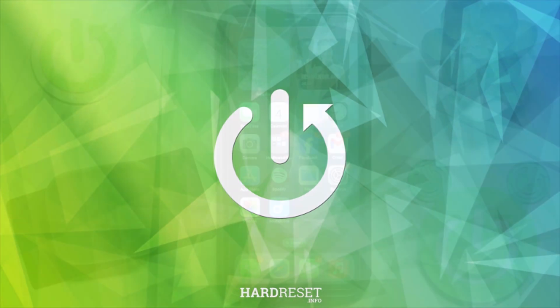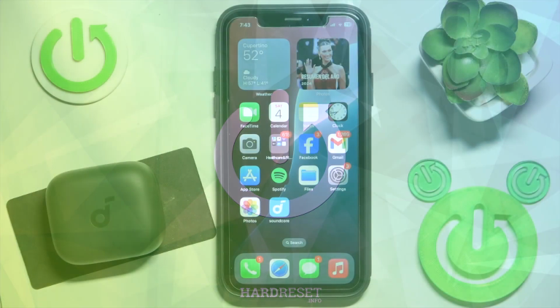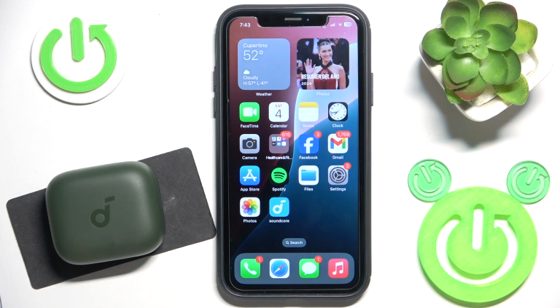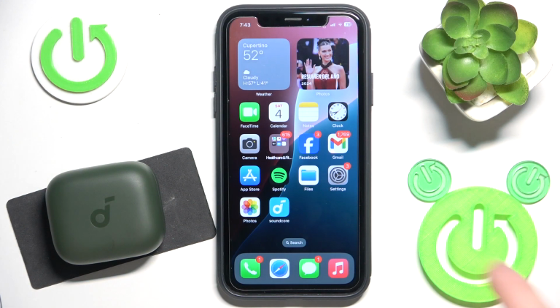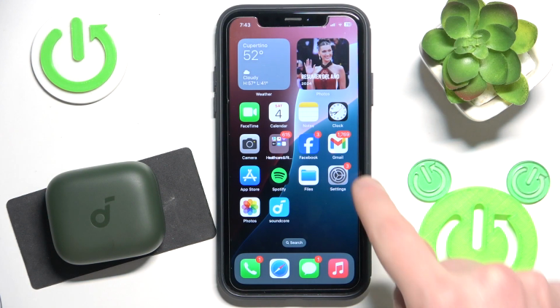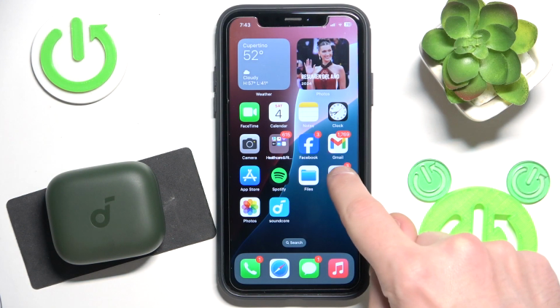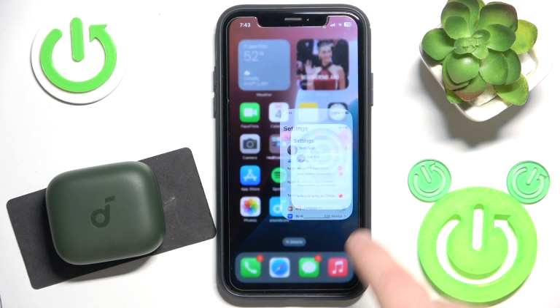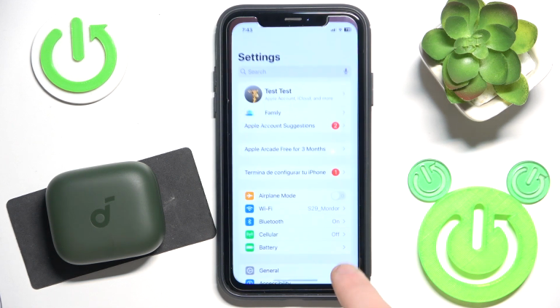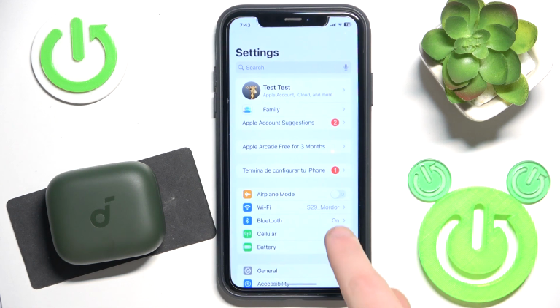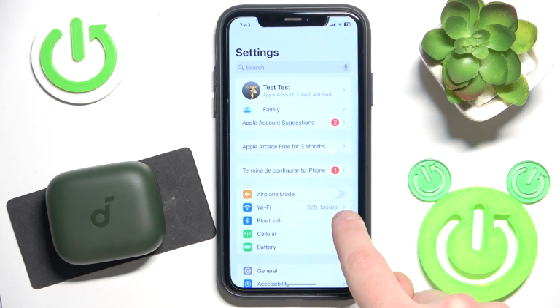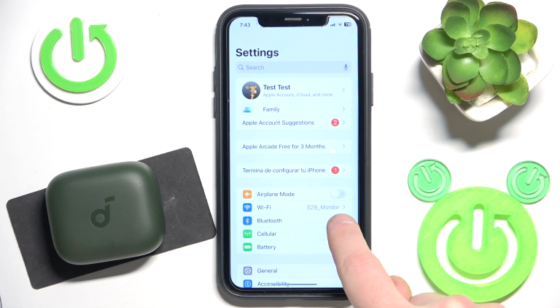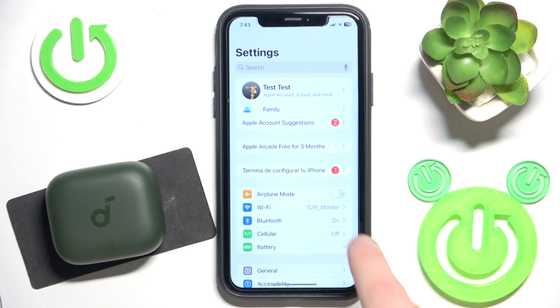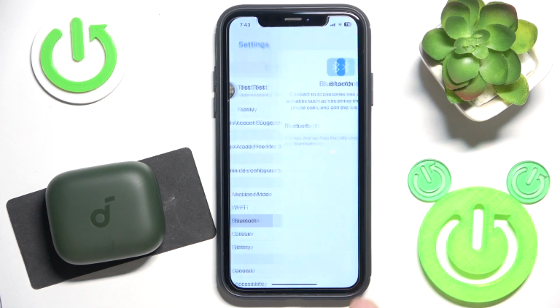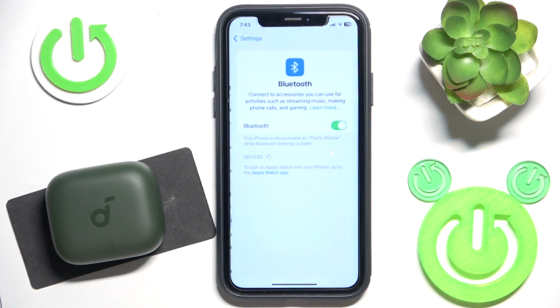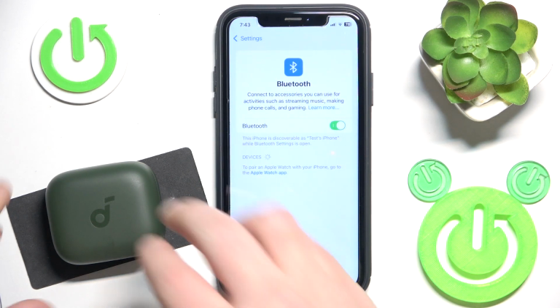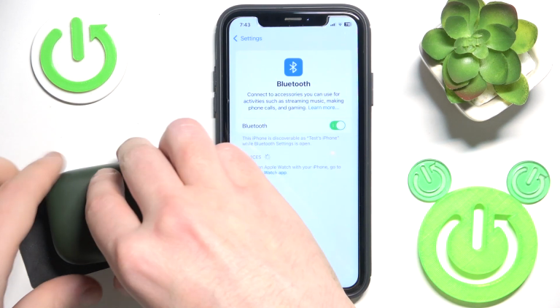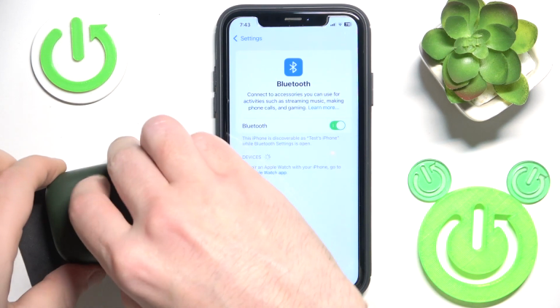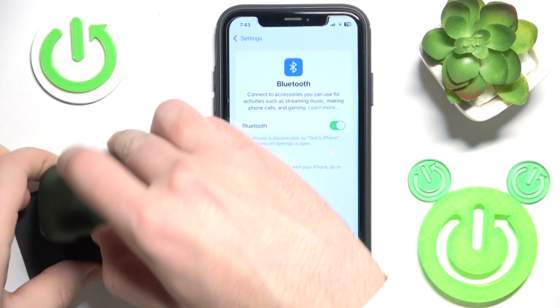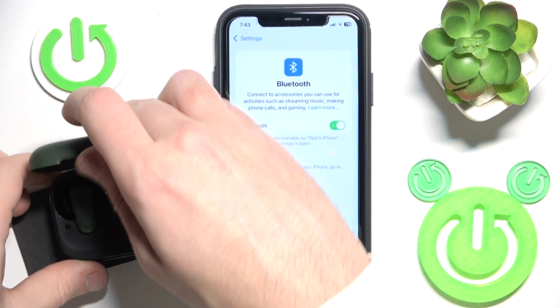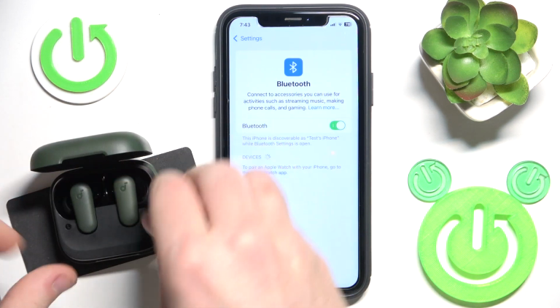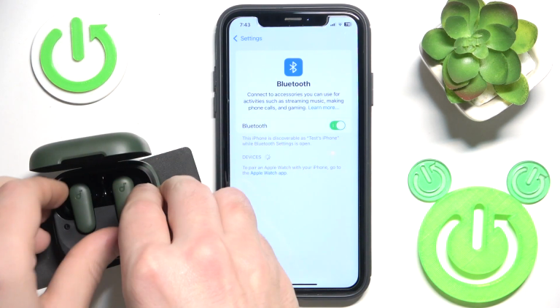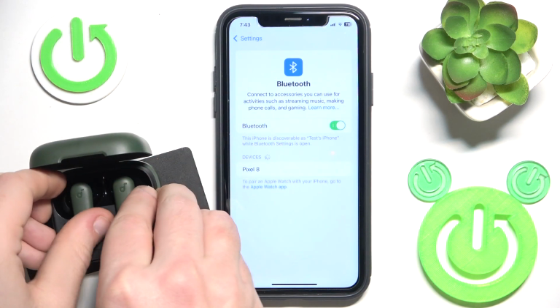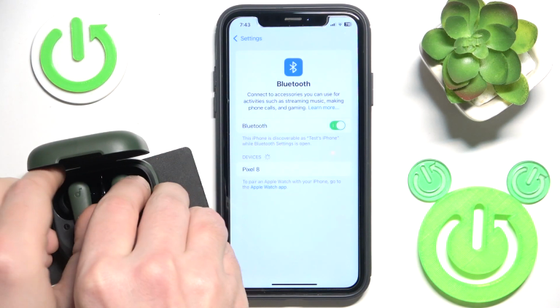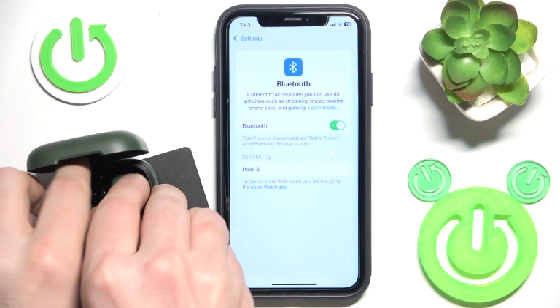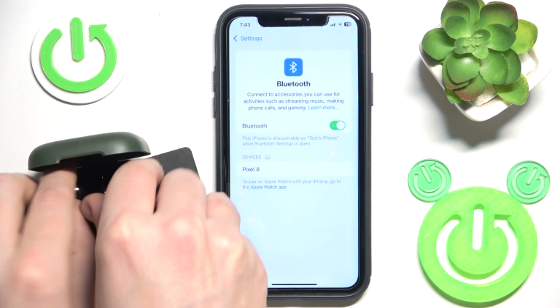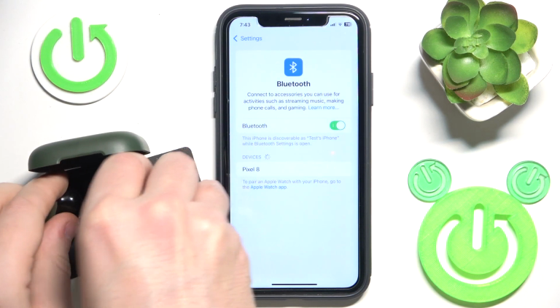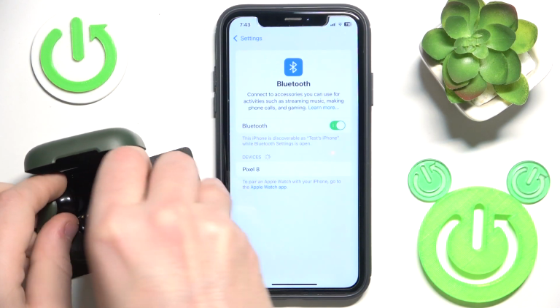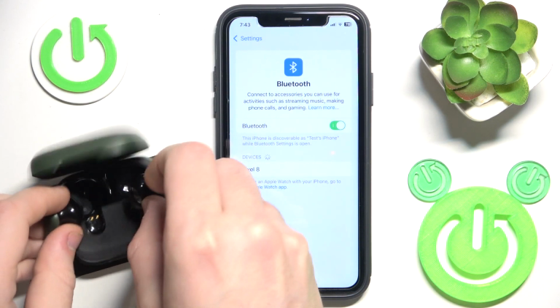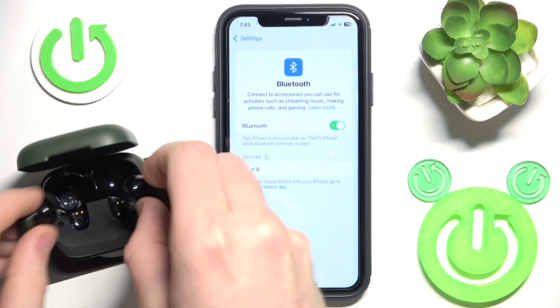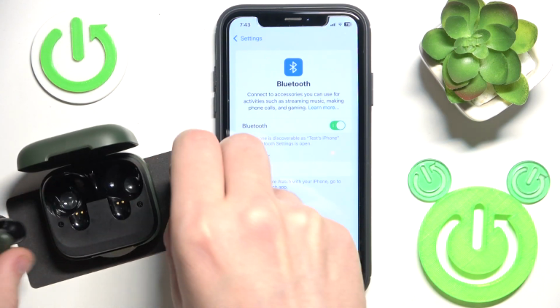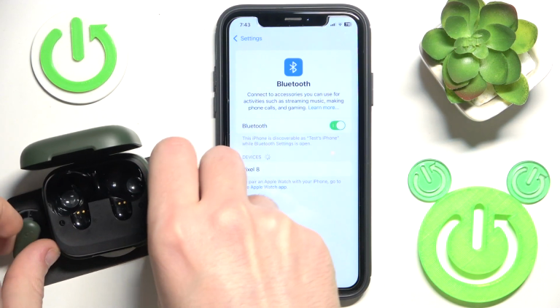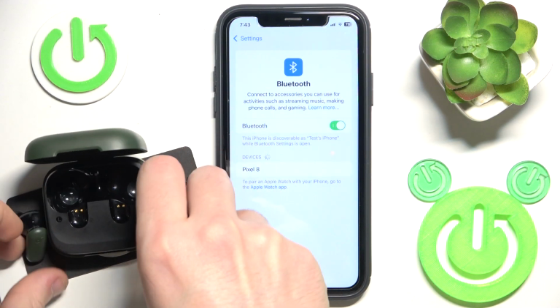You have to start by opening Settings and then go to Bluetooth. Now open the charging case and remove your headphones from the charging case.